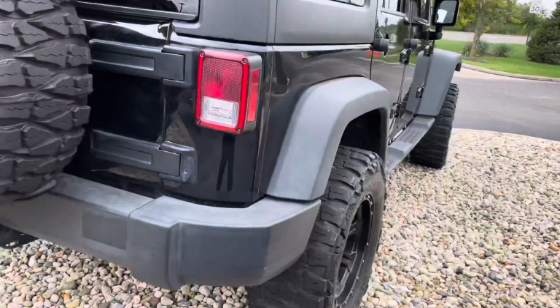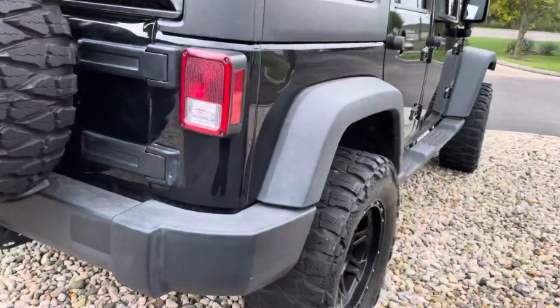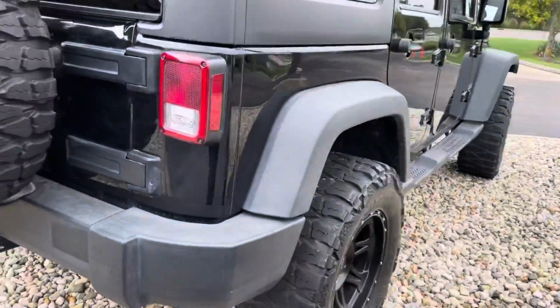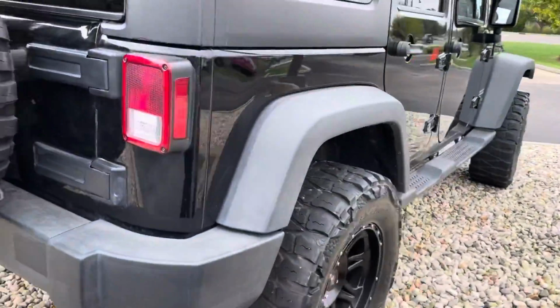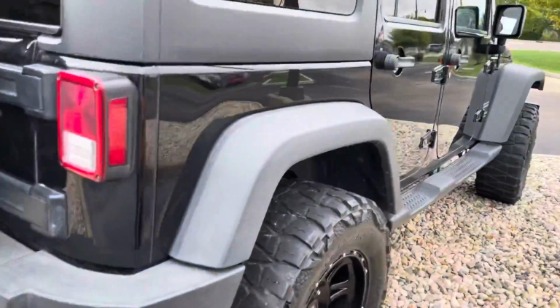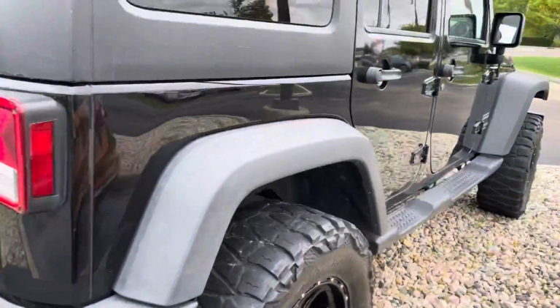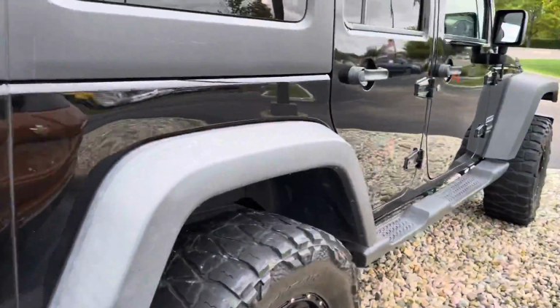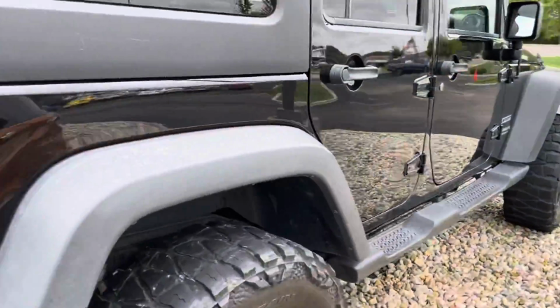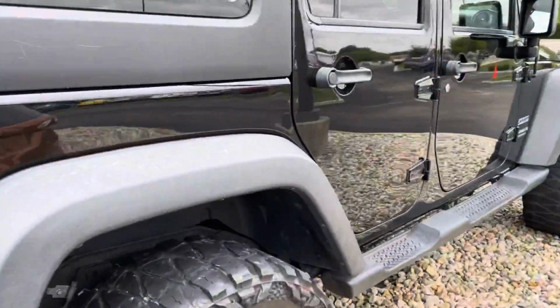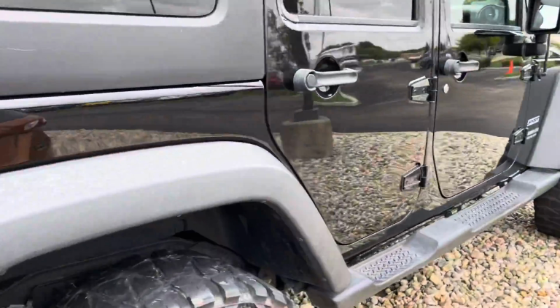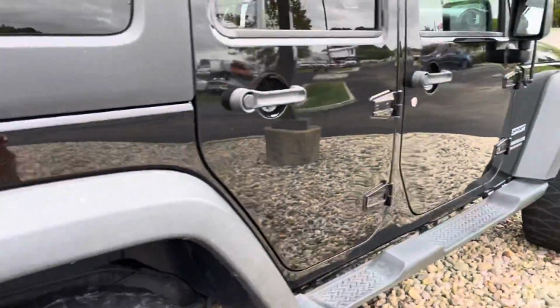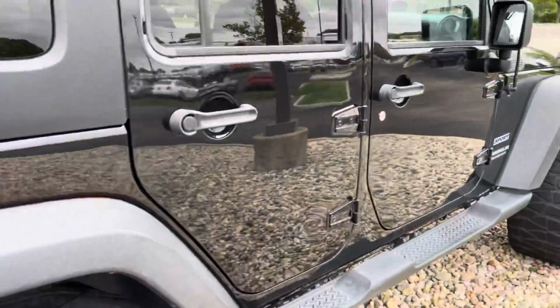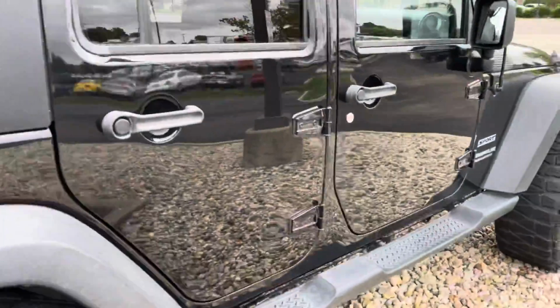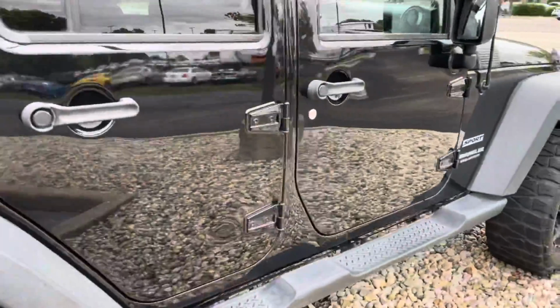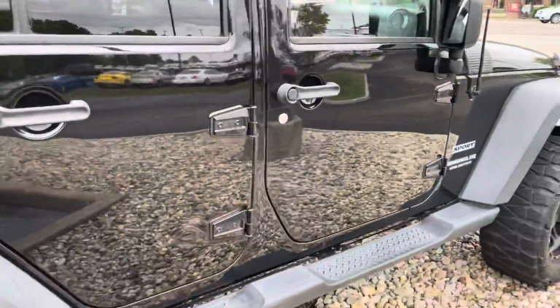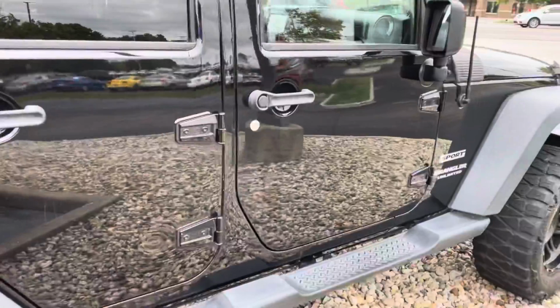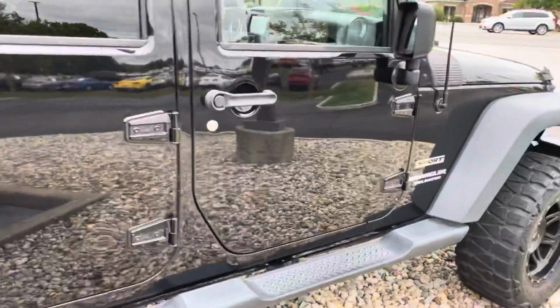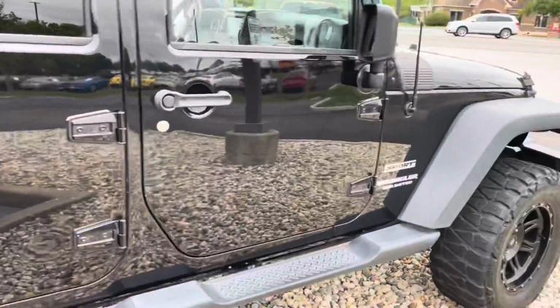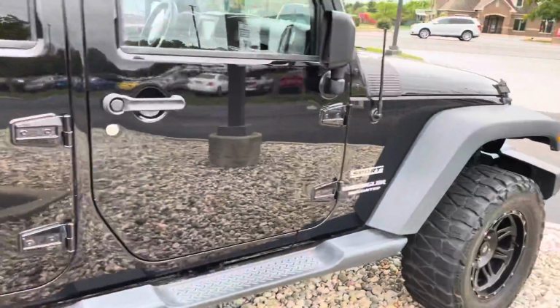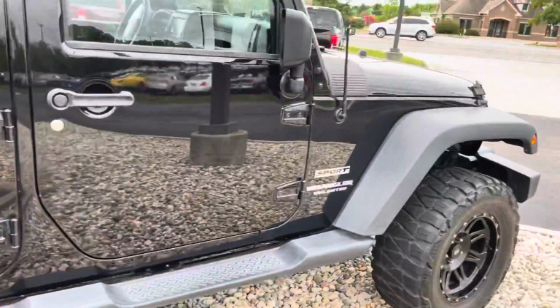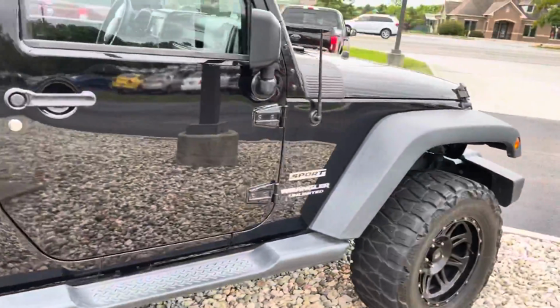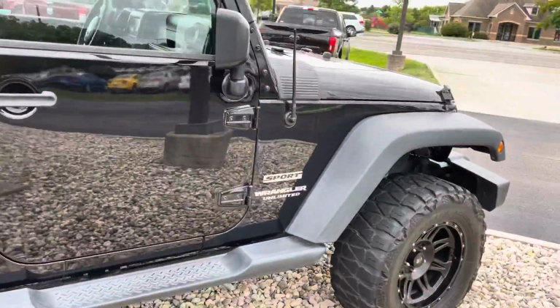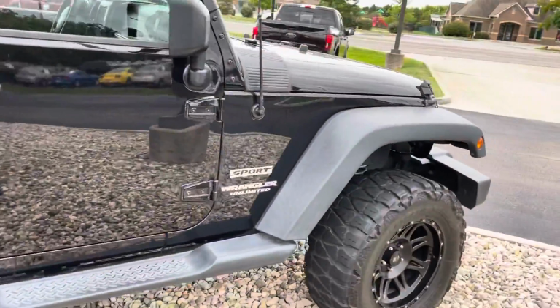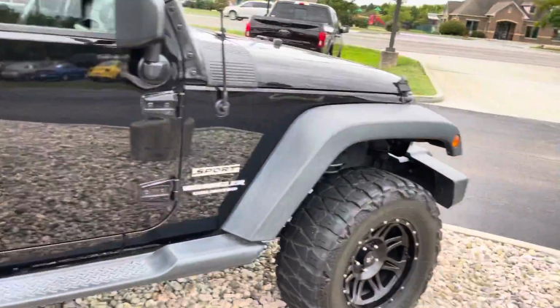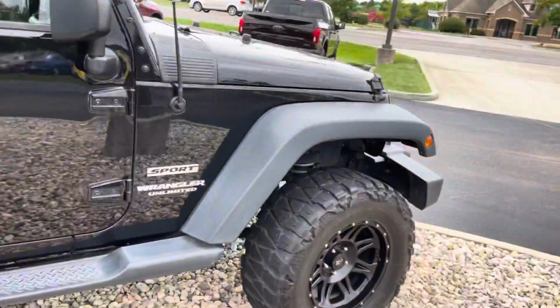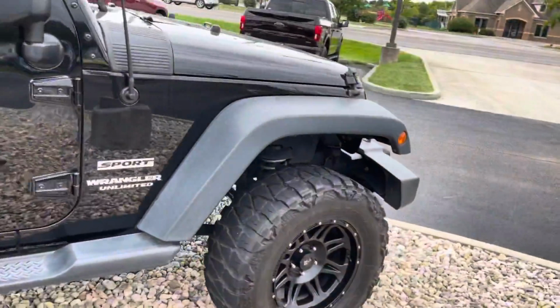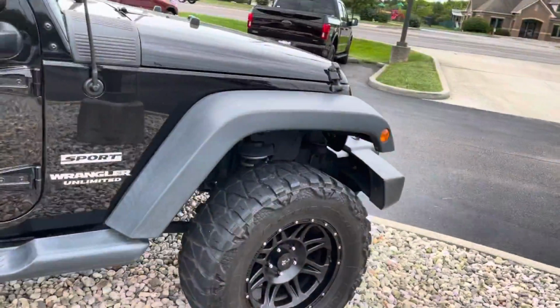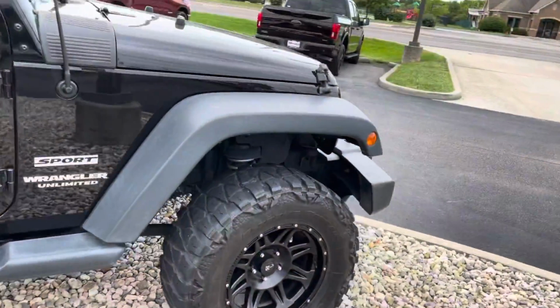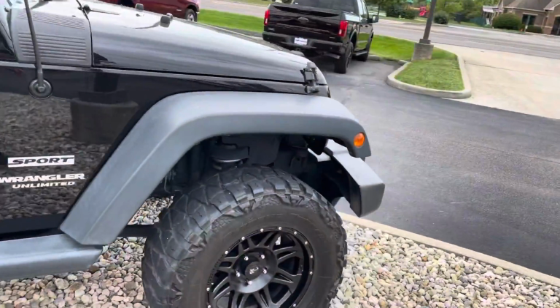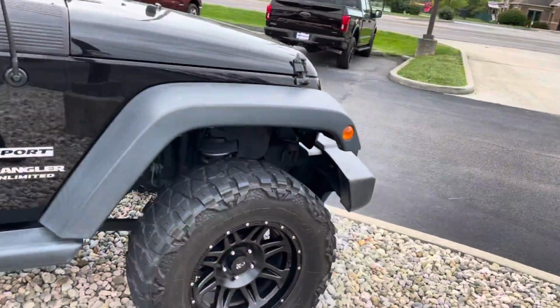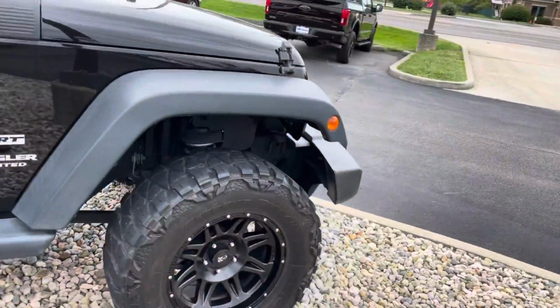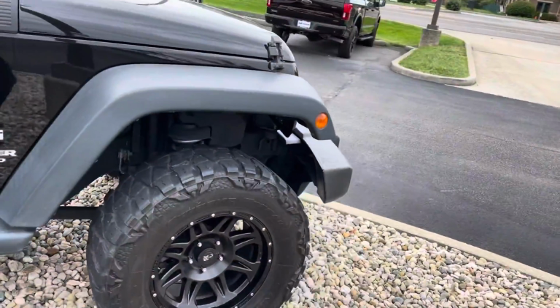Going around the back here, you can see the spare tire is in great shape too. Looks good all the way around — got 72,000 miles on this particular vehicle.